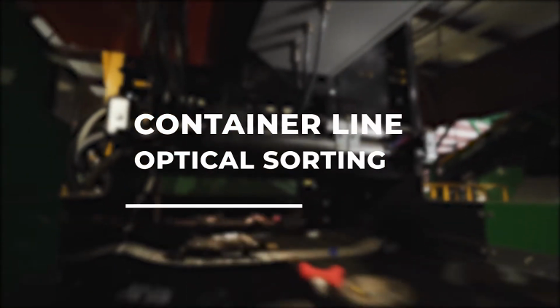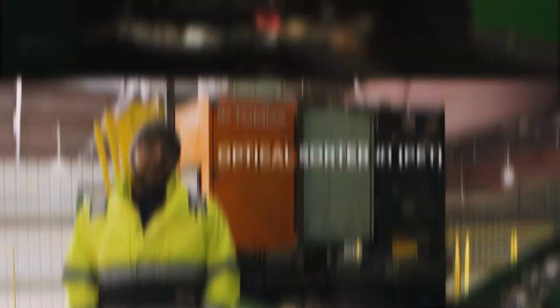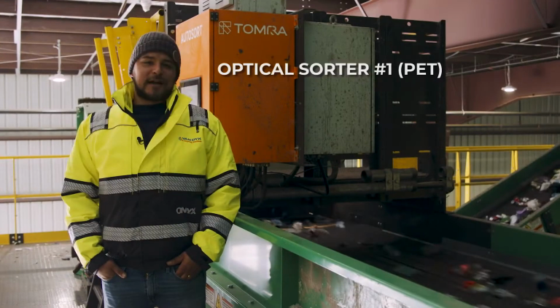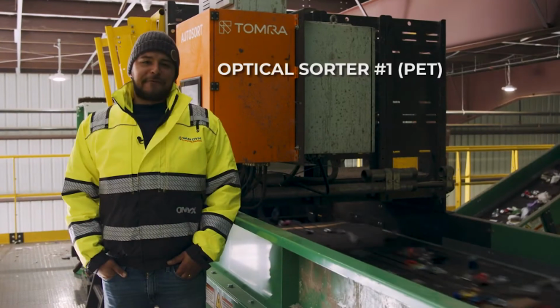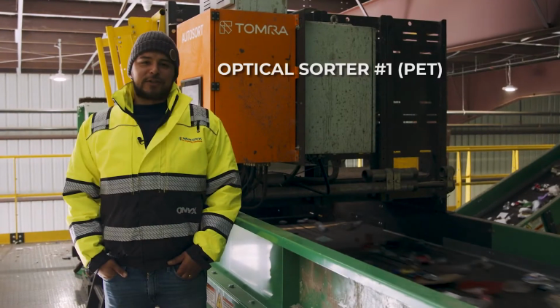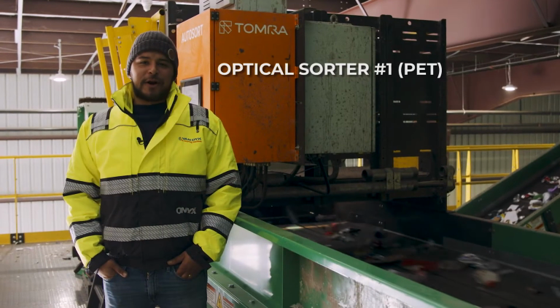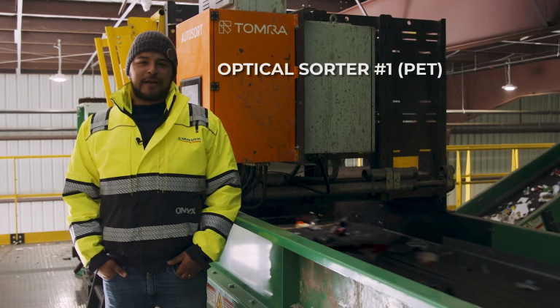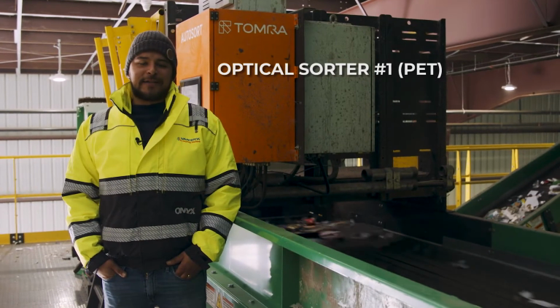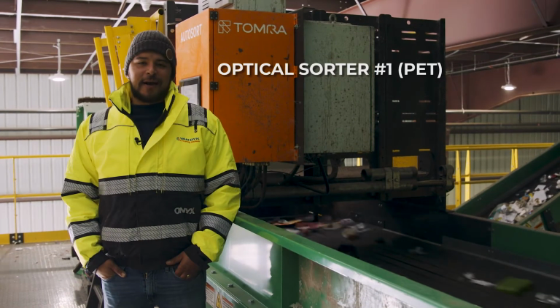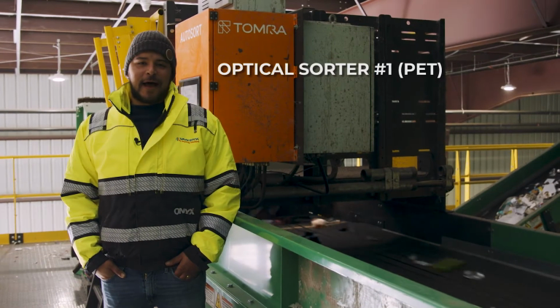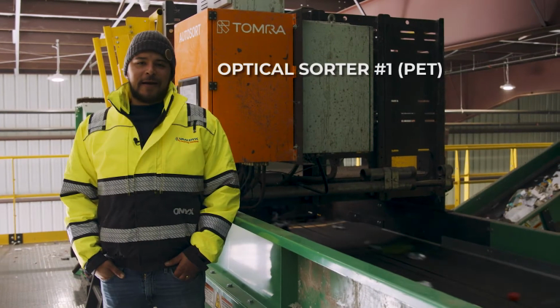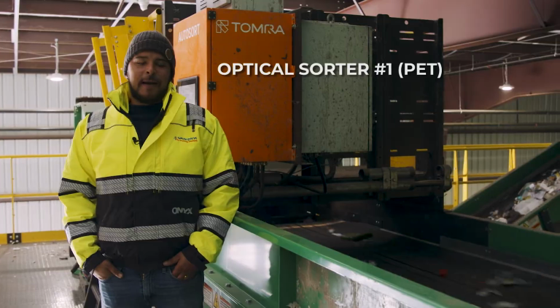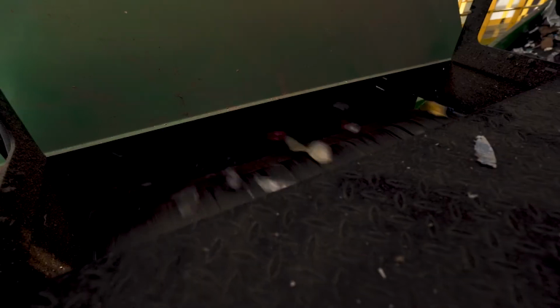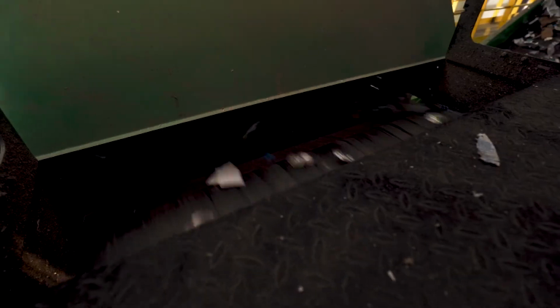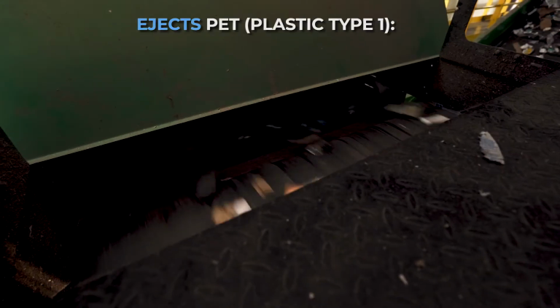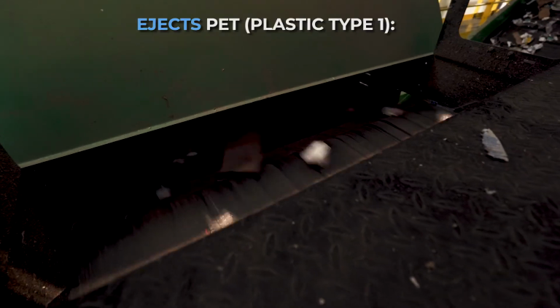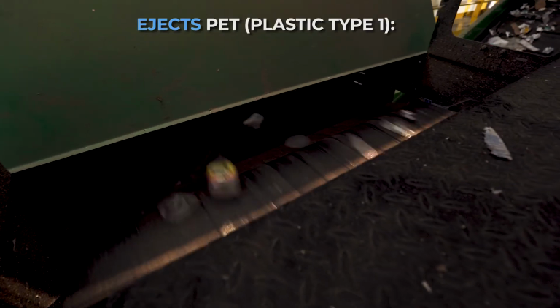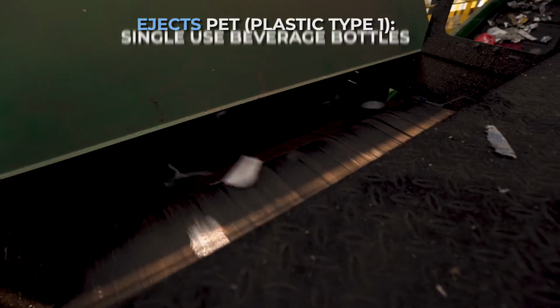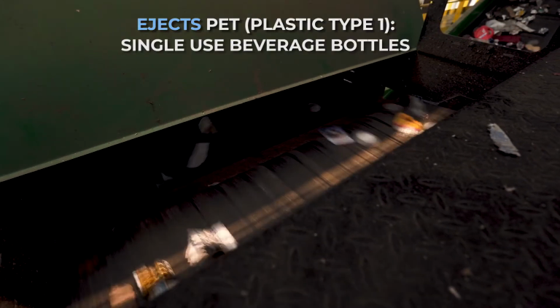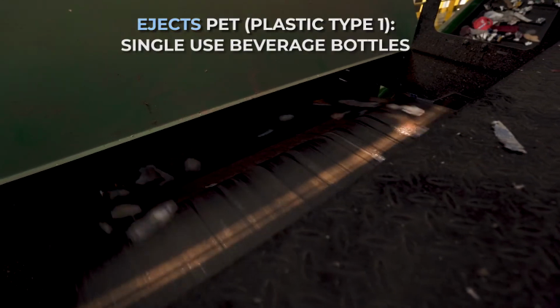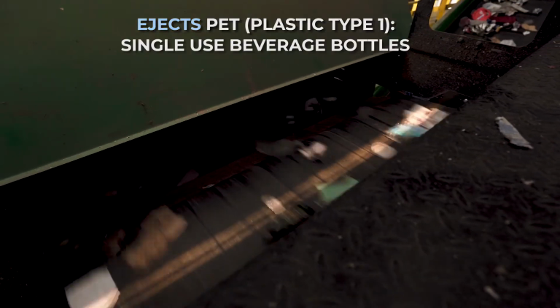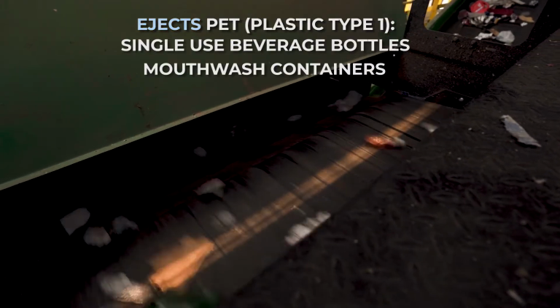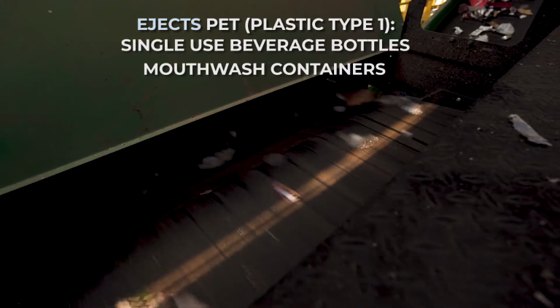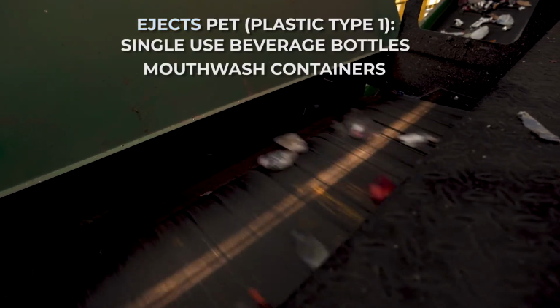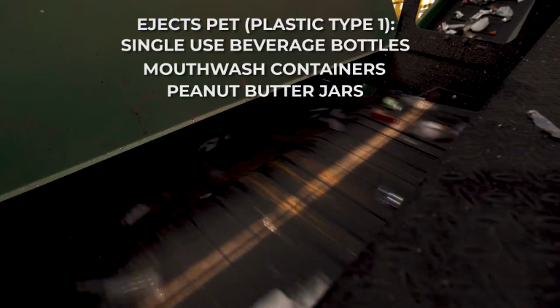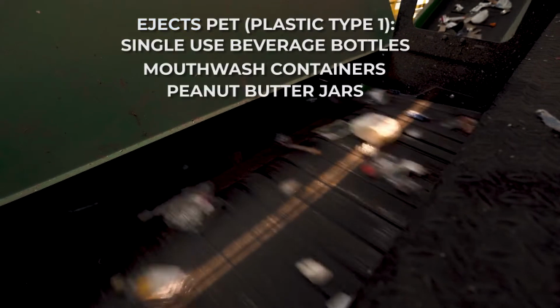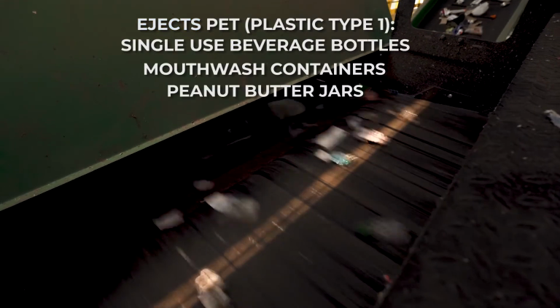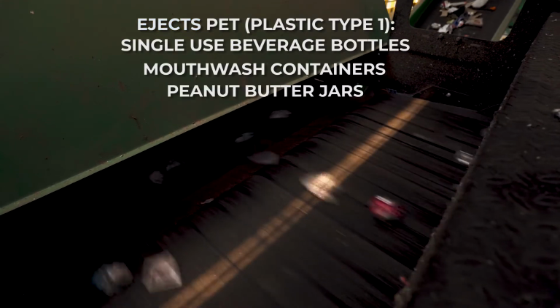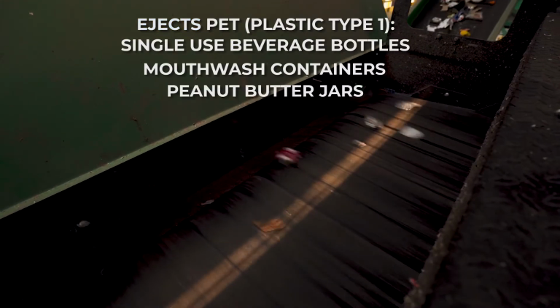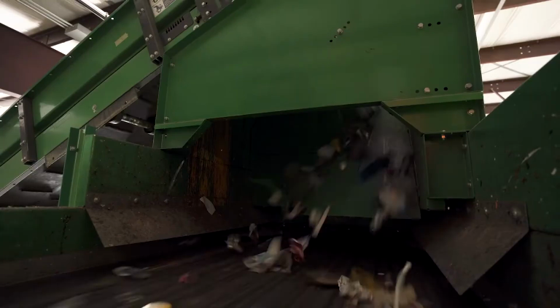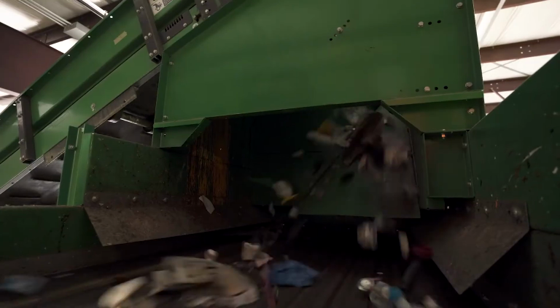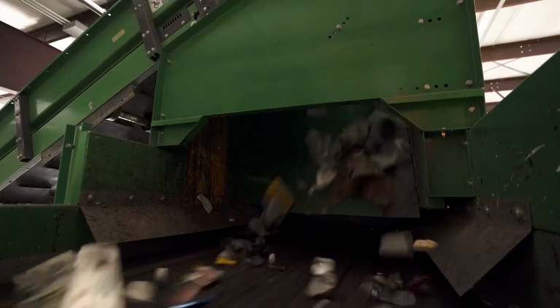Here's our first sorter in the container line. Its job is to shoot out all the PETs. For example, ProBot water bottles.